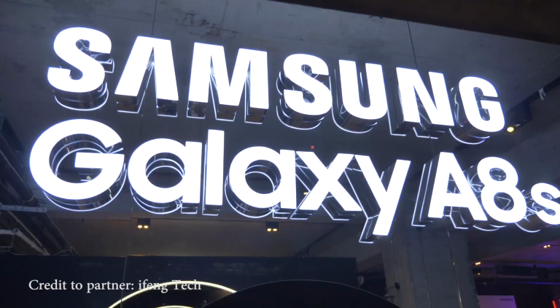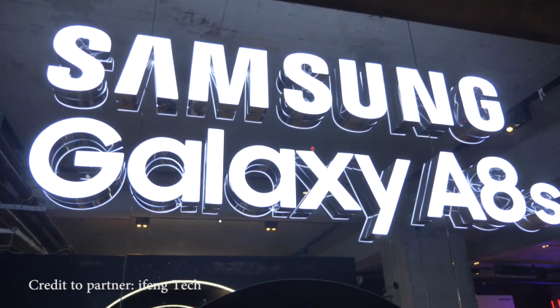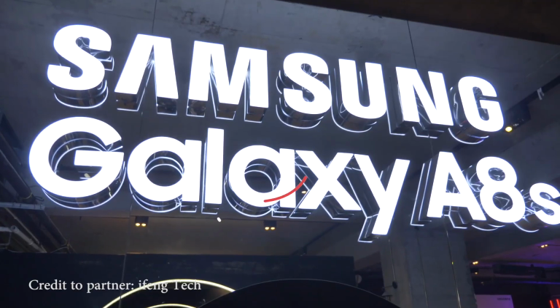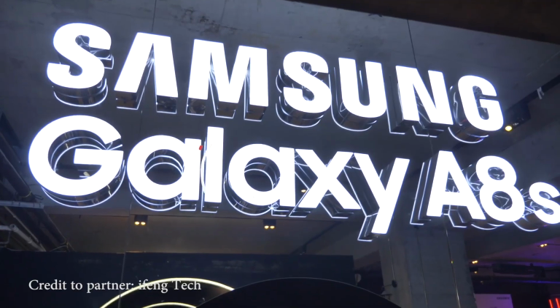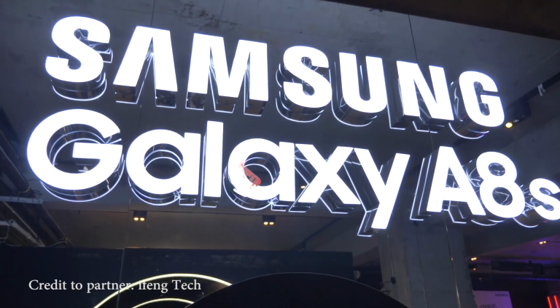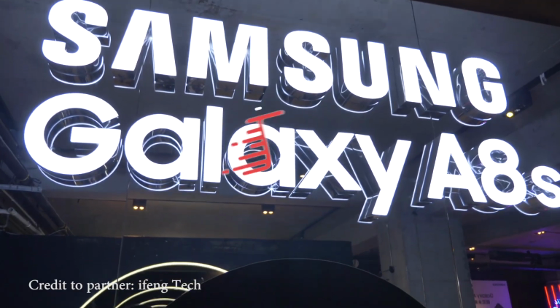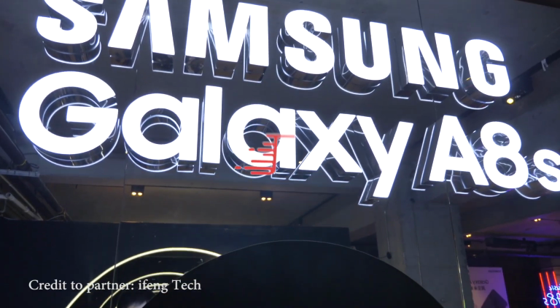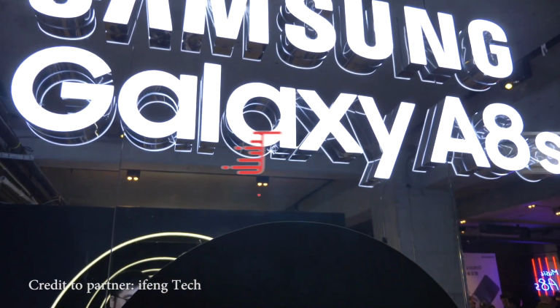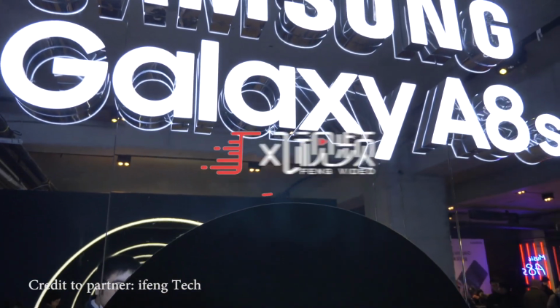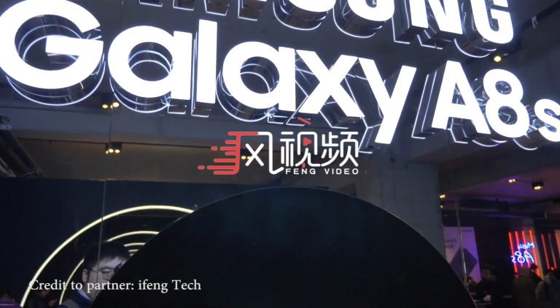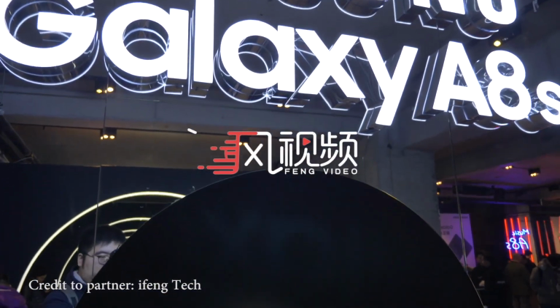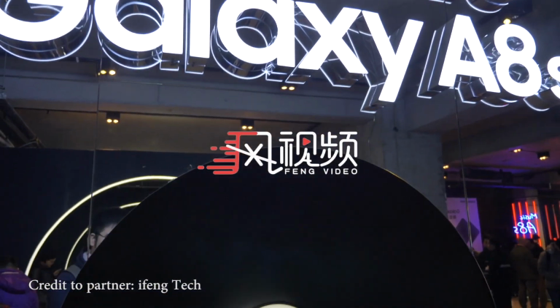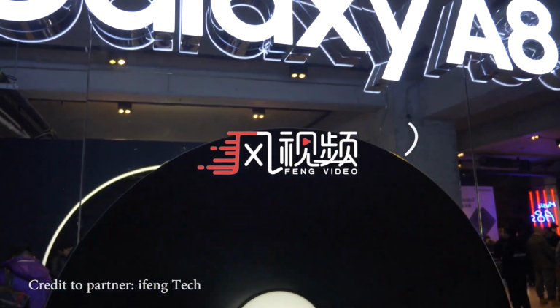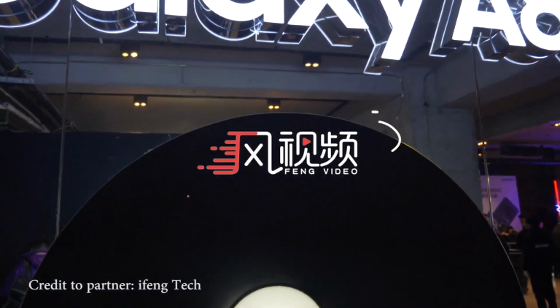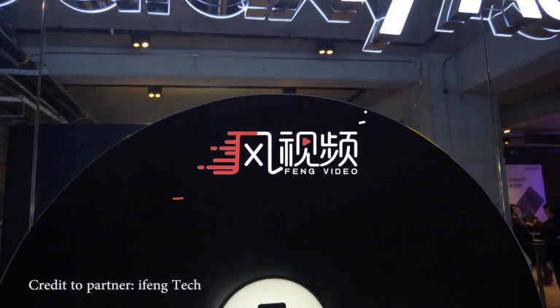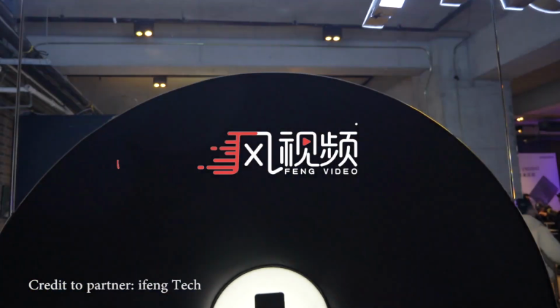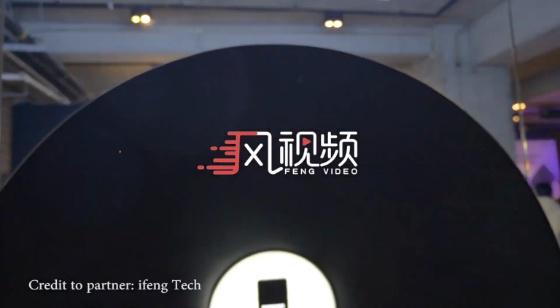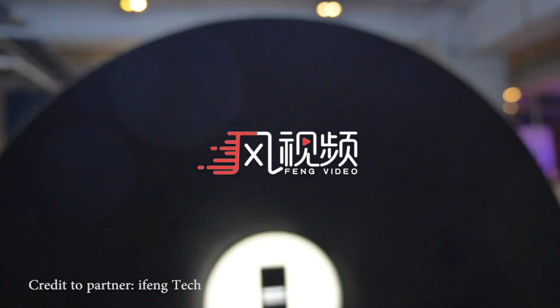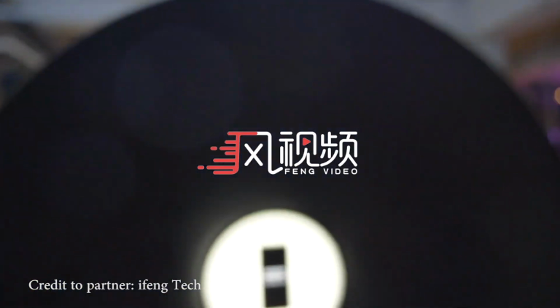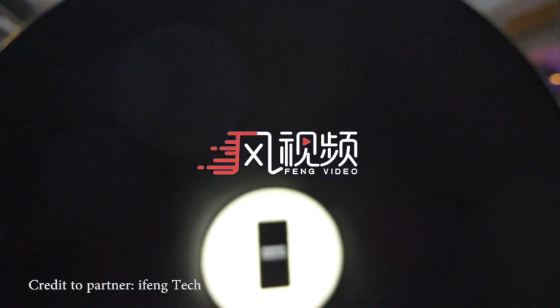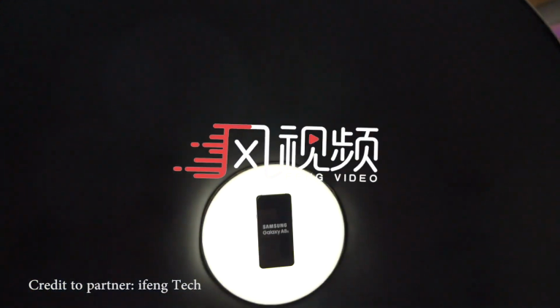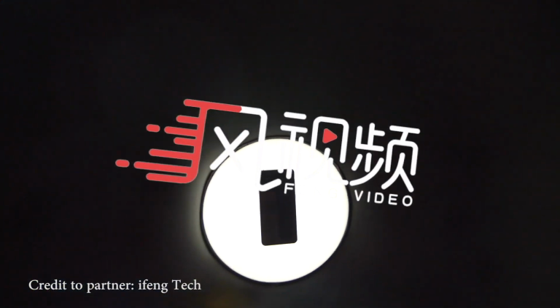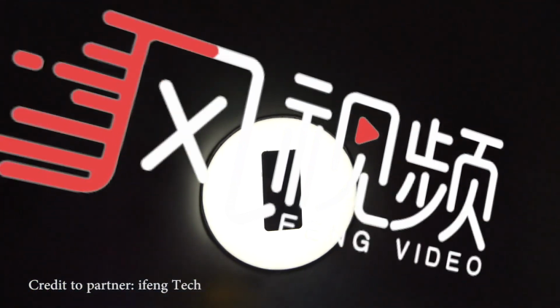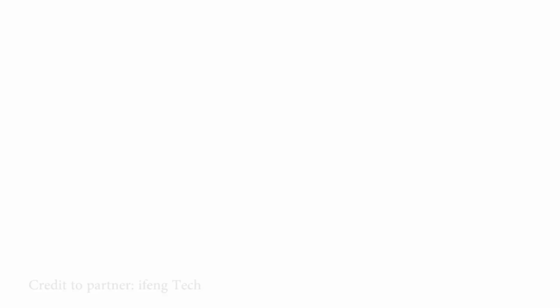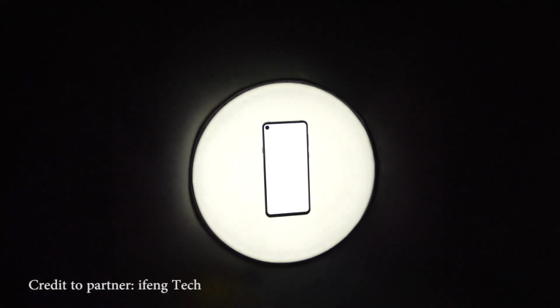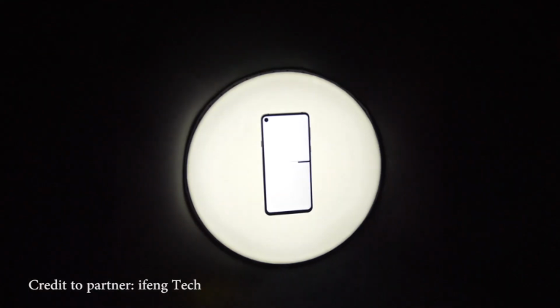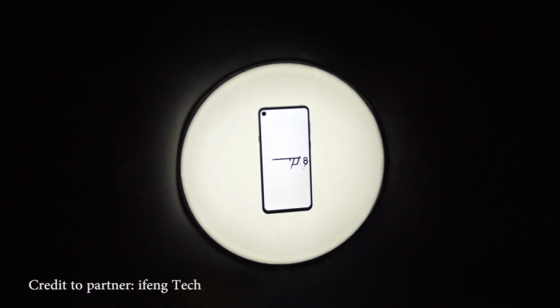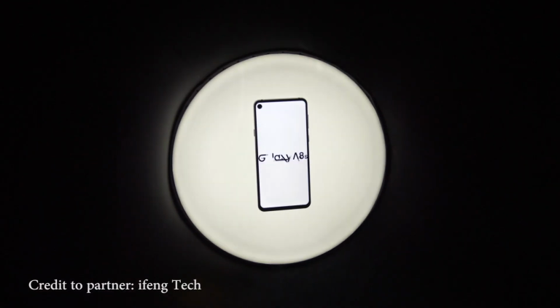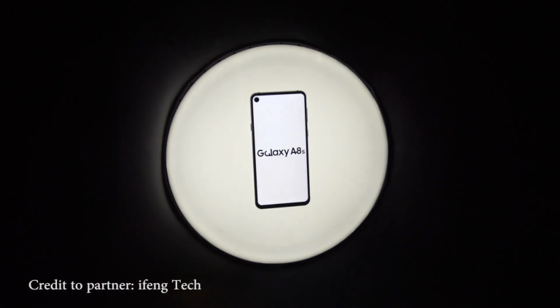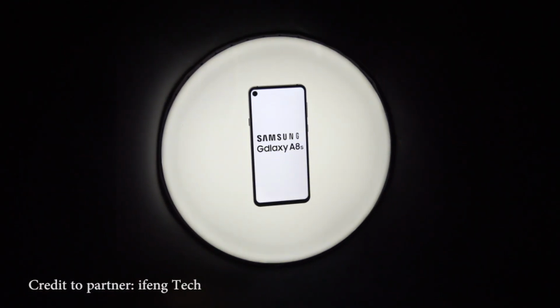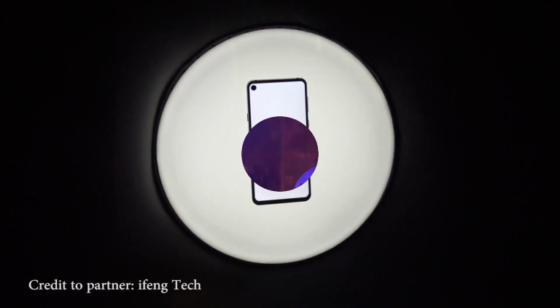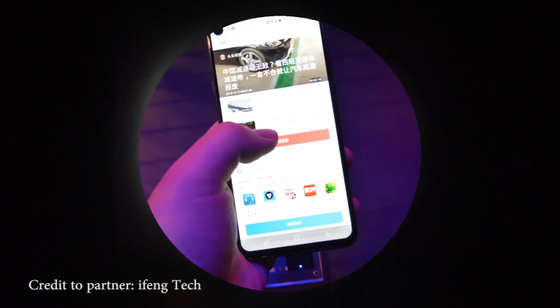Hello, what's up? Samuel here. Today we'd like to give you a quick hands-on of the Galaxy A8s.